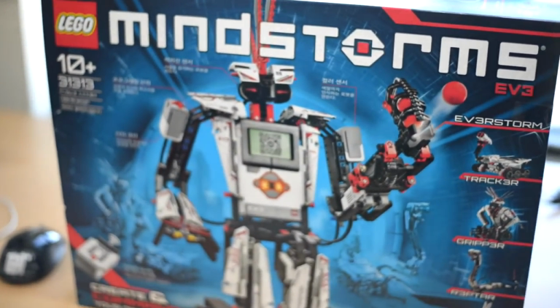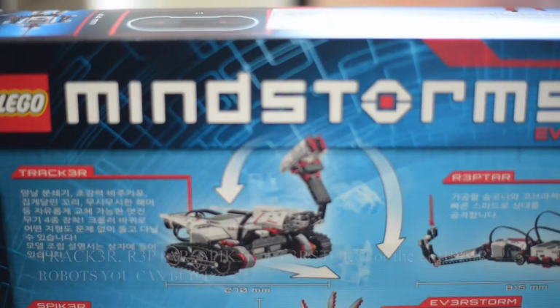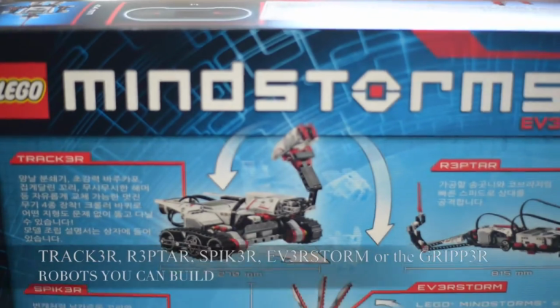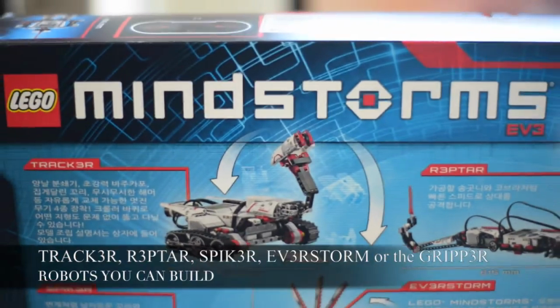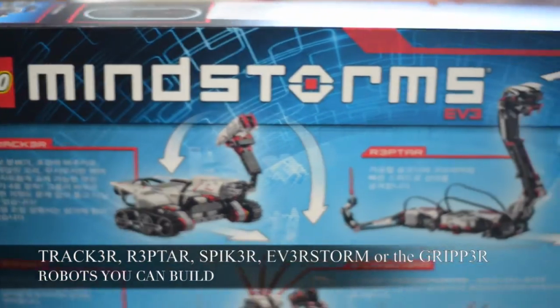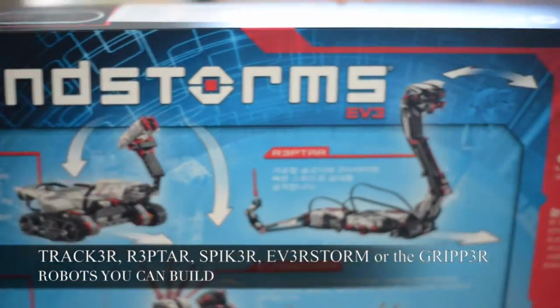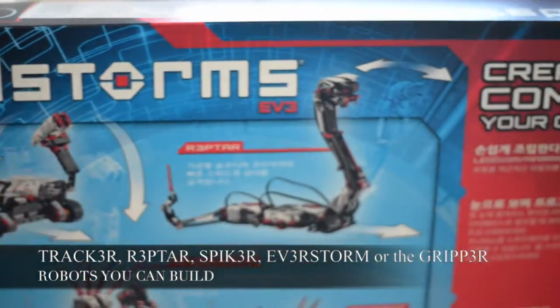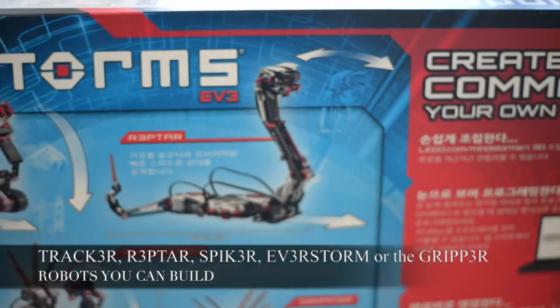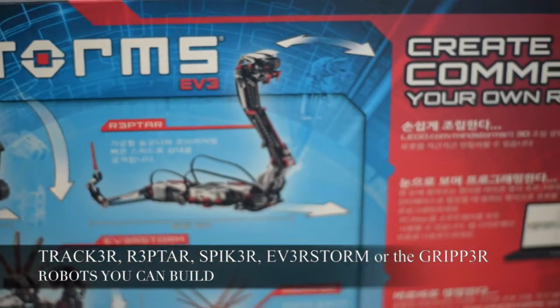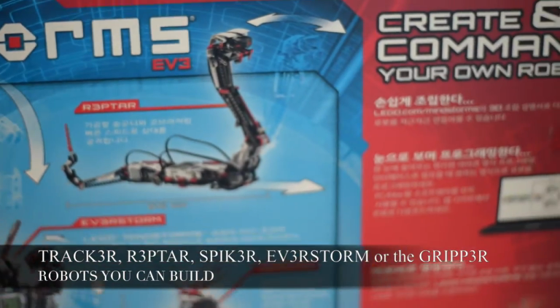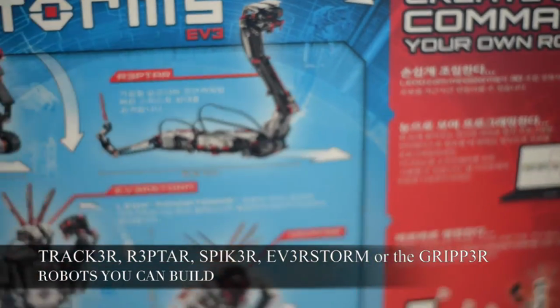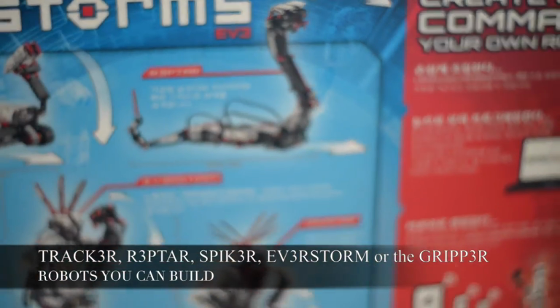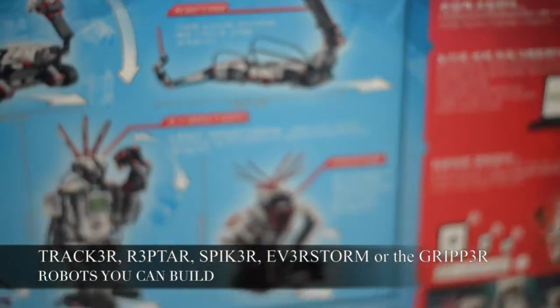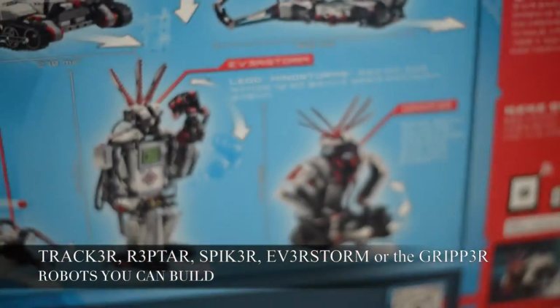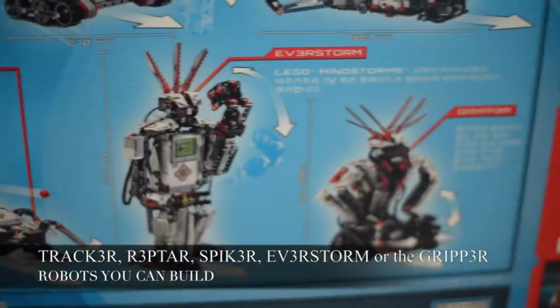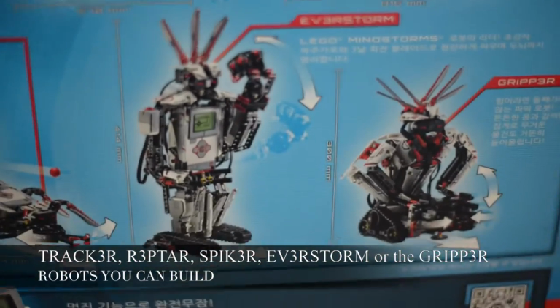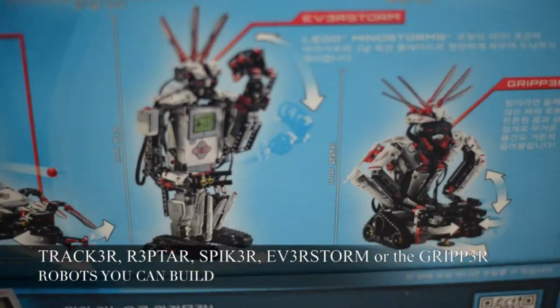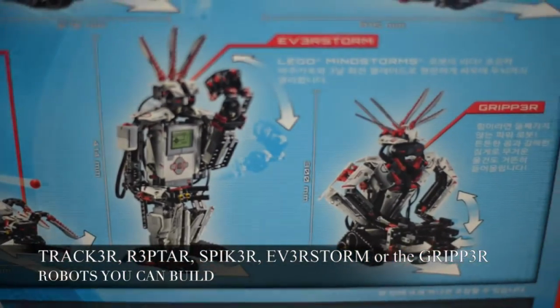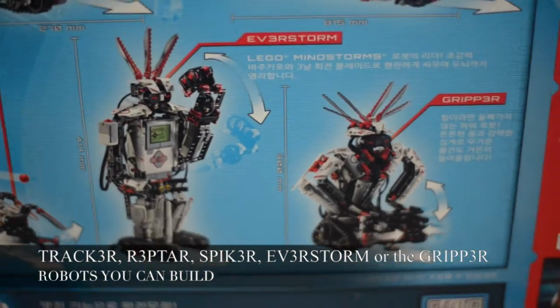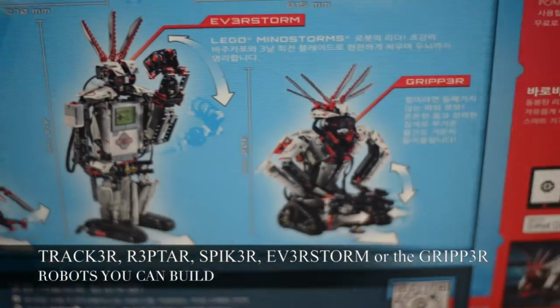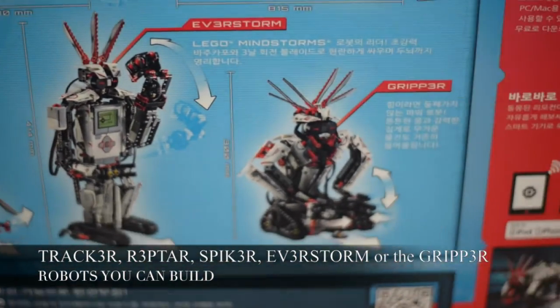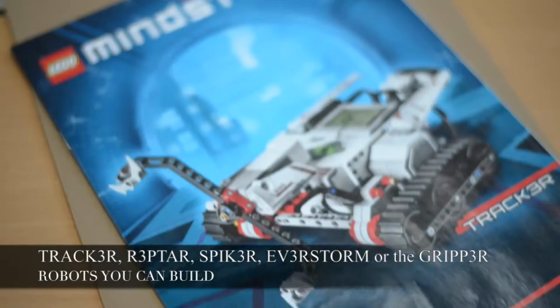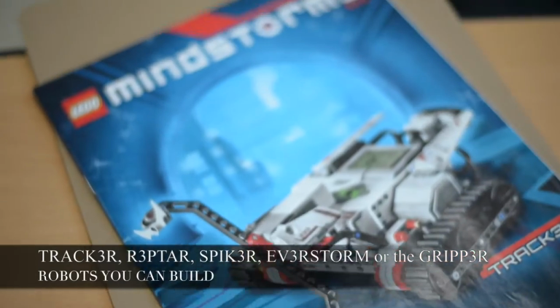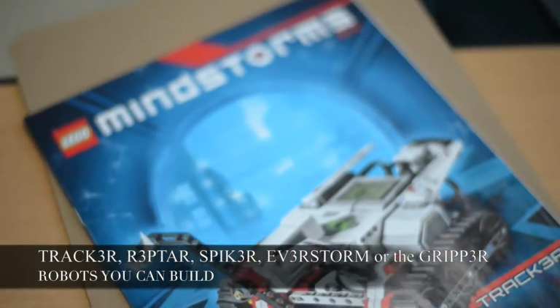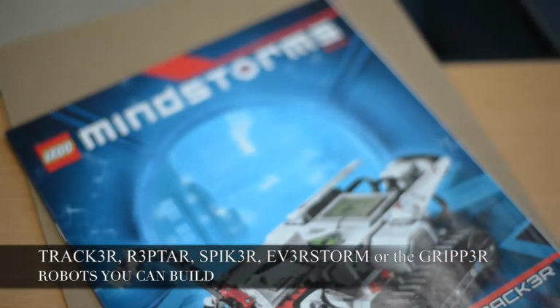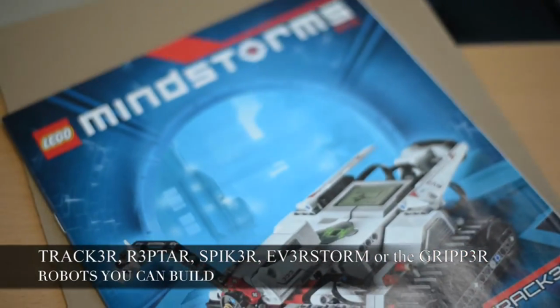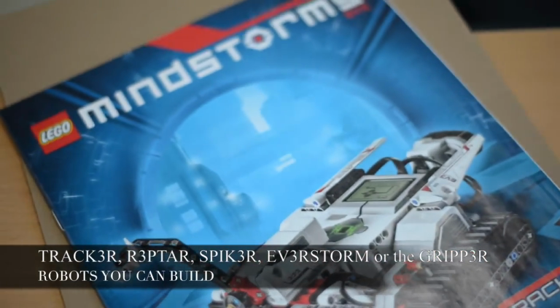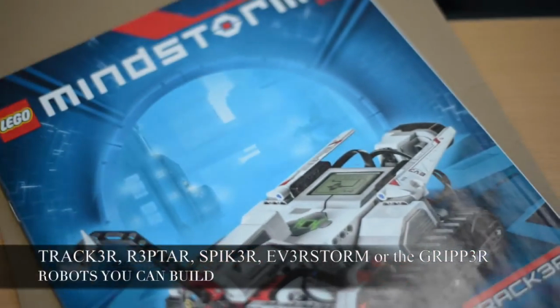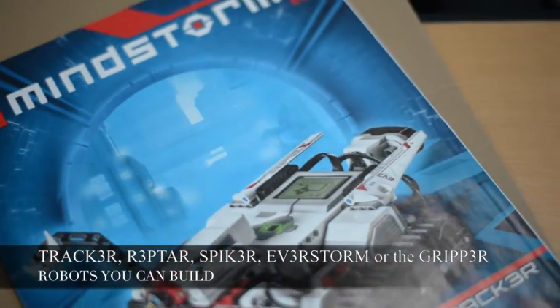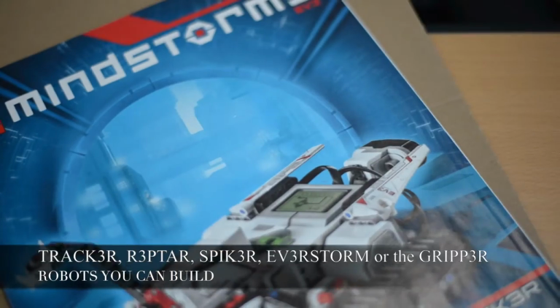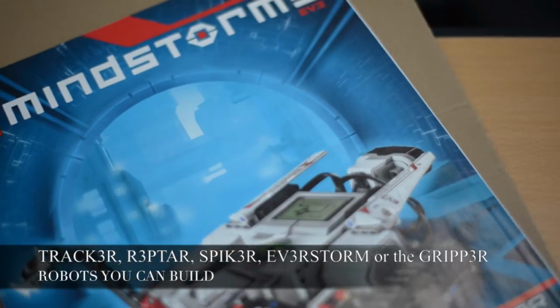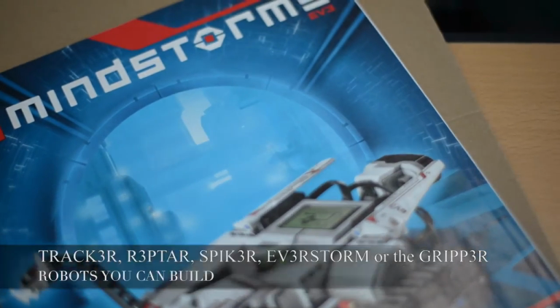You can create the tractor, reptar, spiker, everstorm, or the gripper. I got the one with the instructions for the tracker.